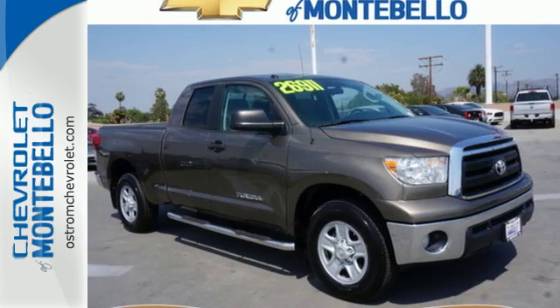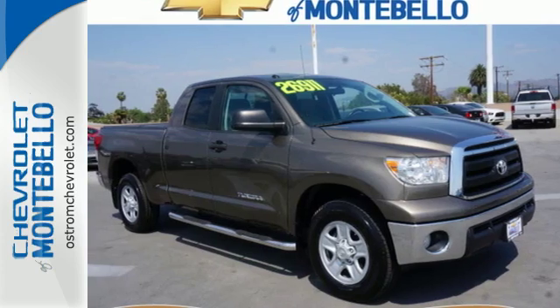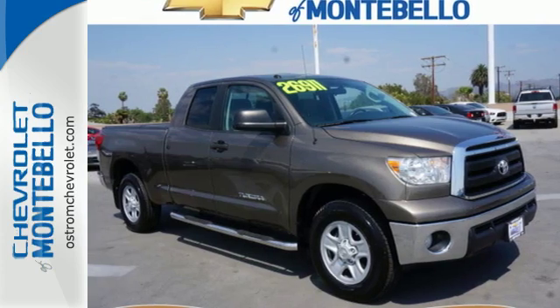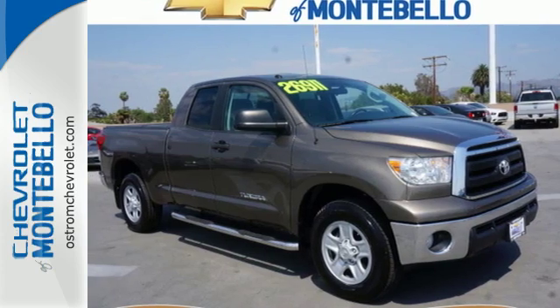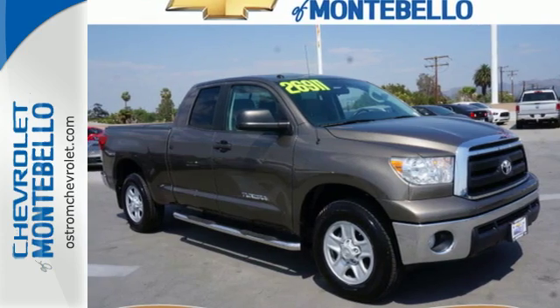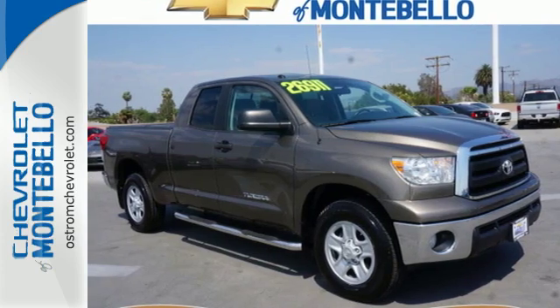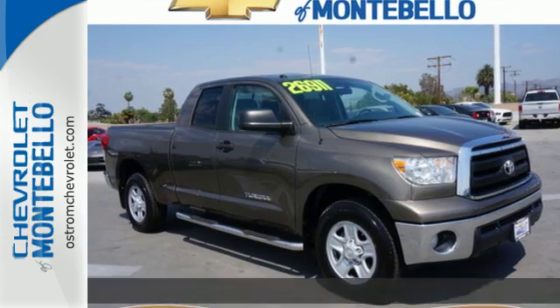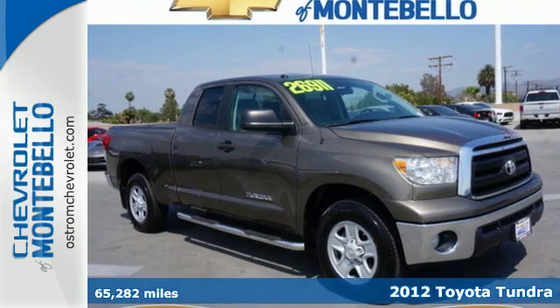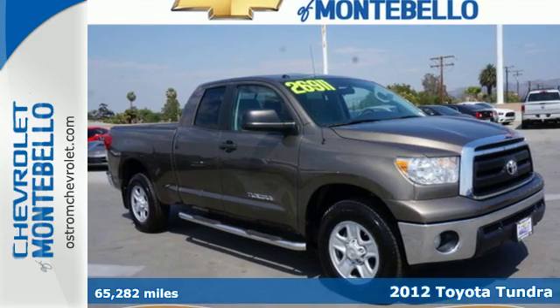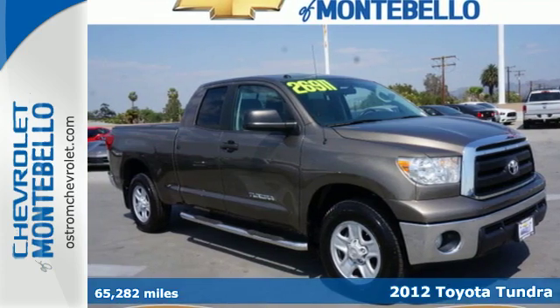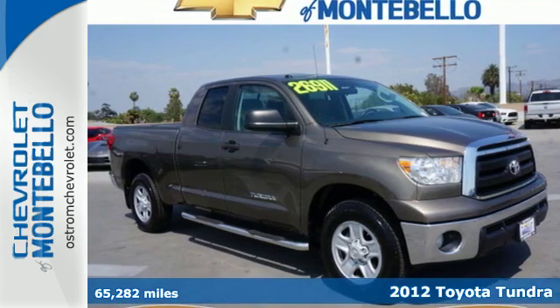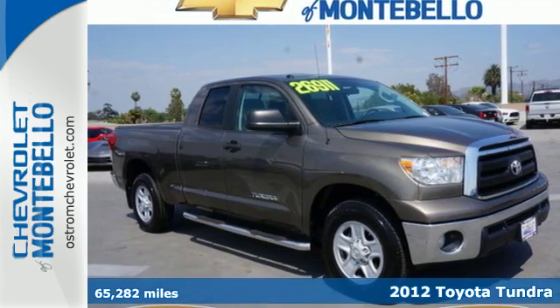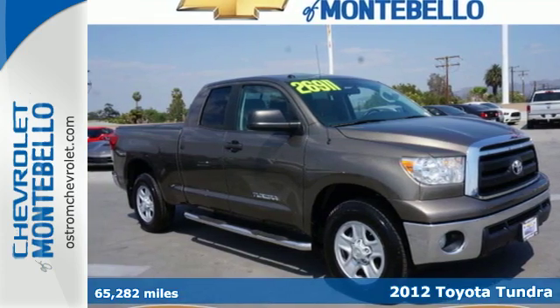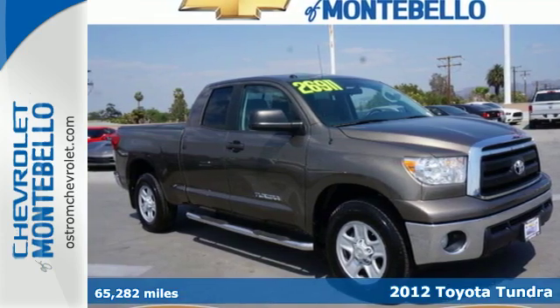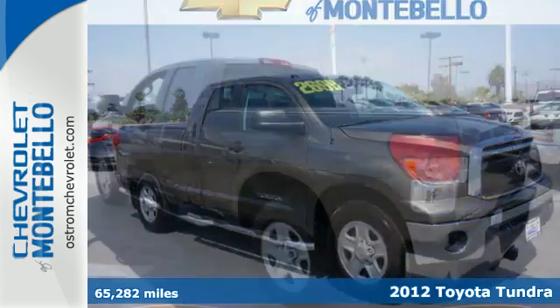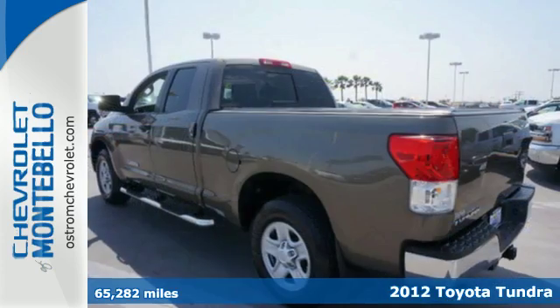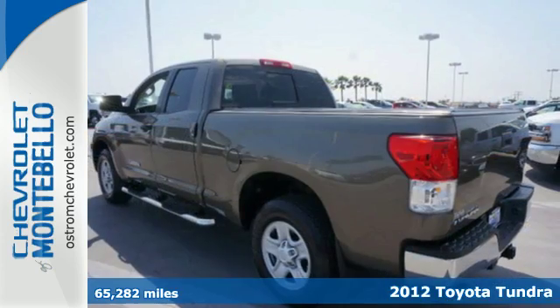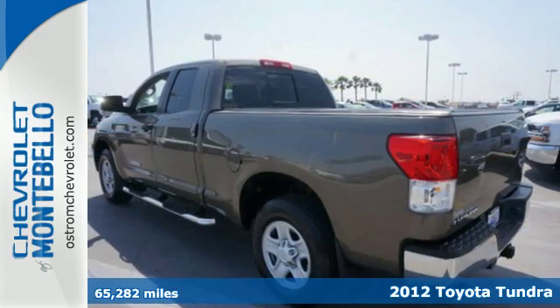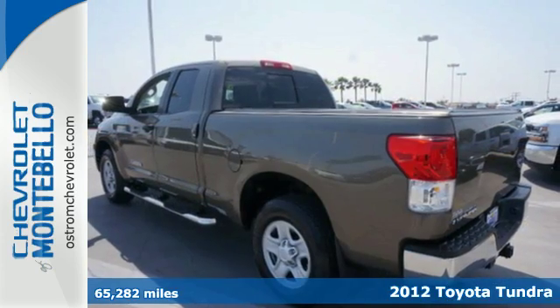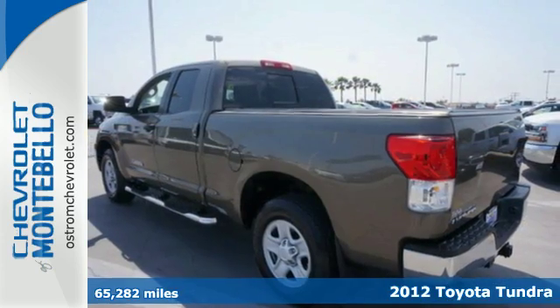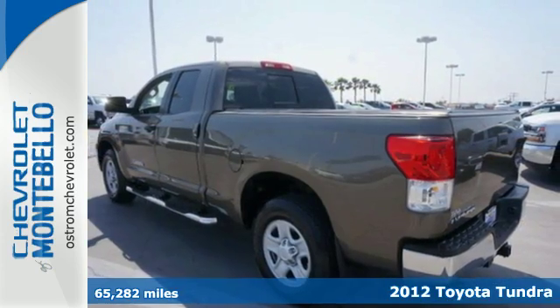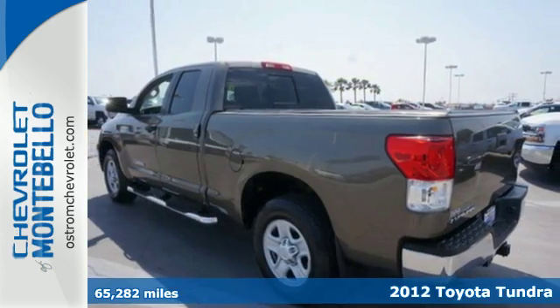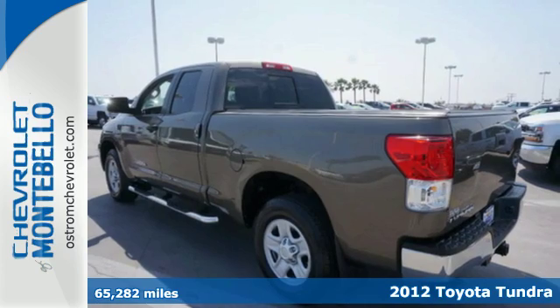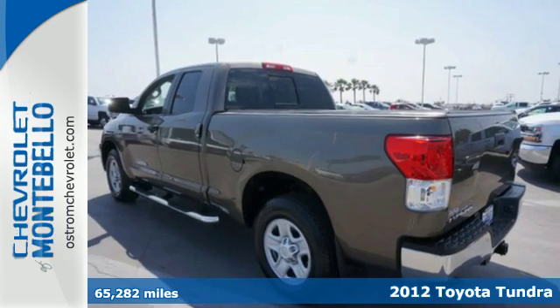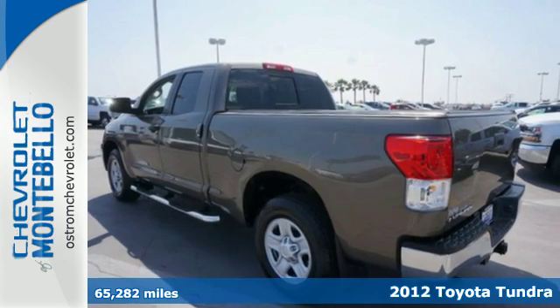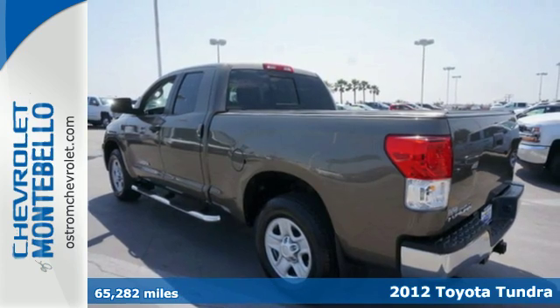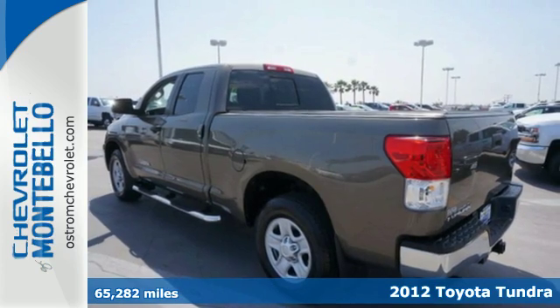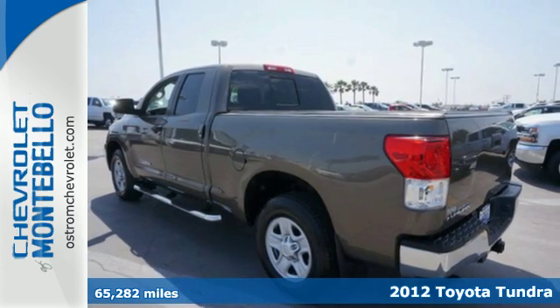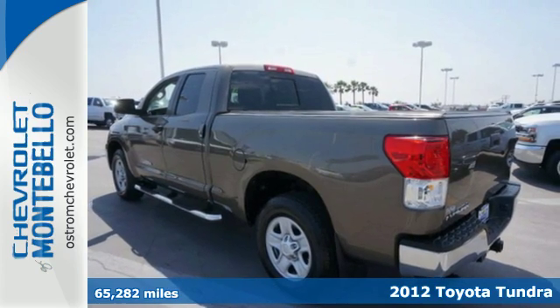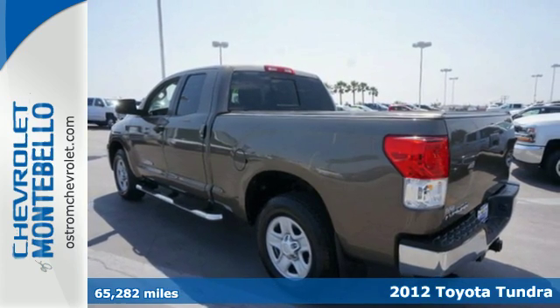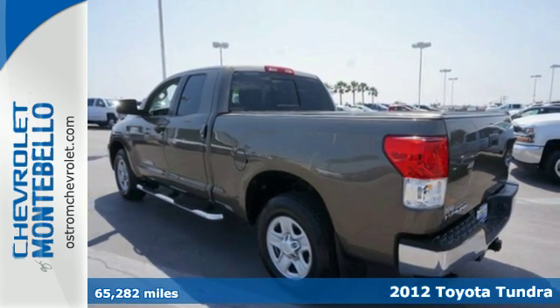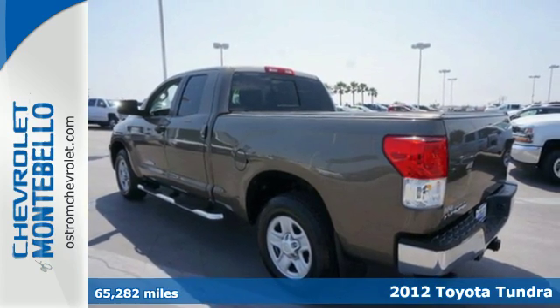It's a 2012 Toyota Tundra. This get-up-and-go pickup will make you and the ones who need favors very happy.